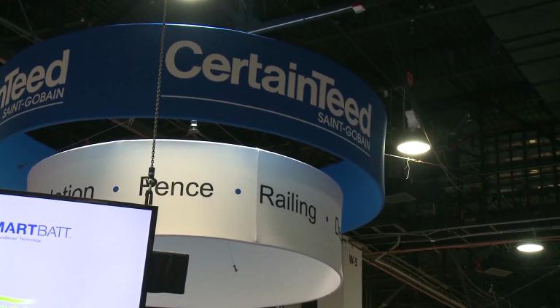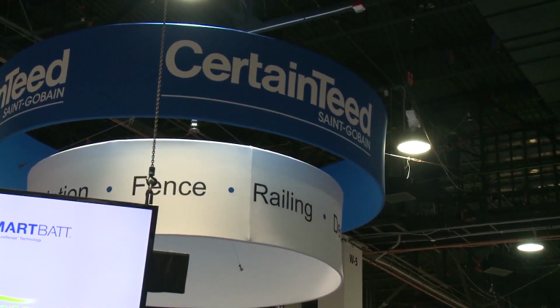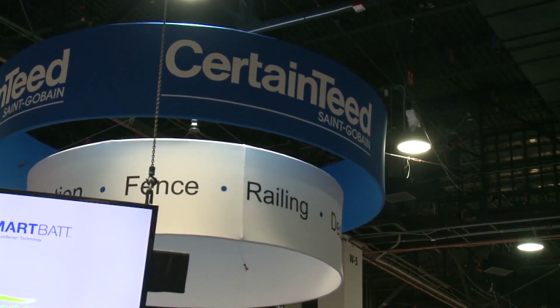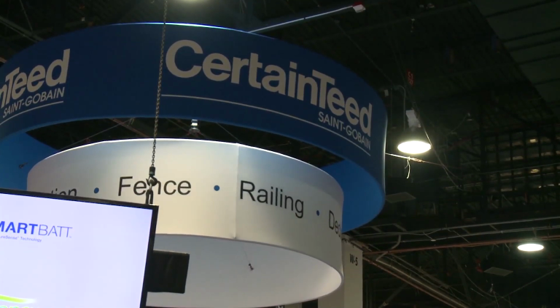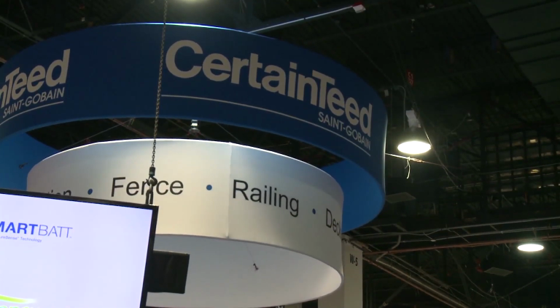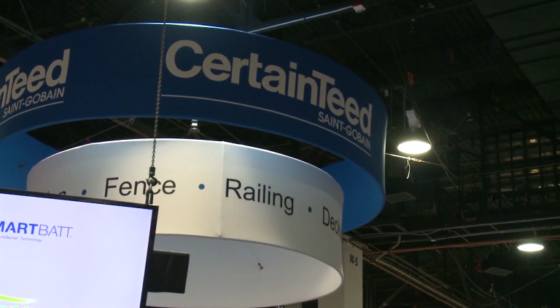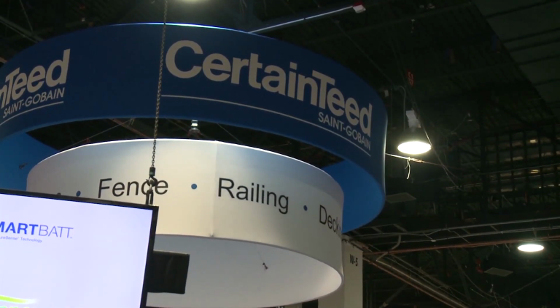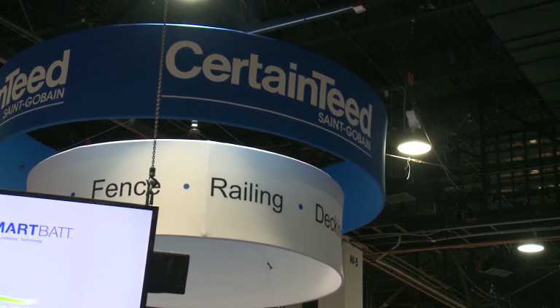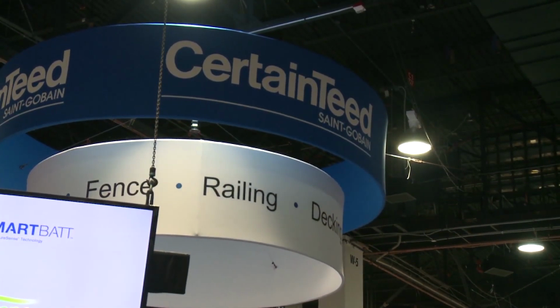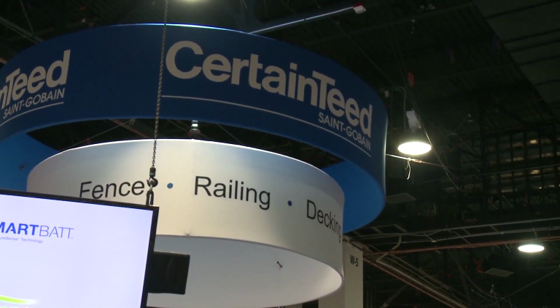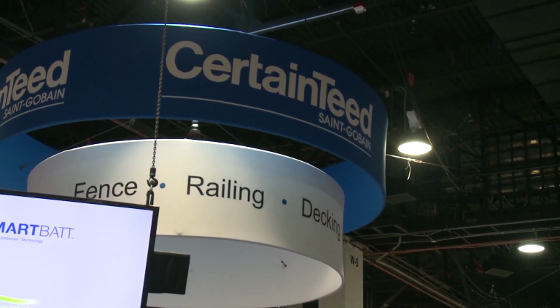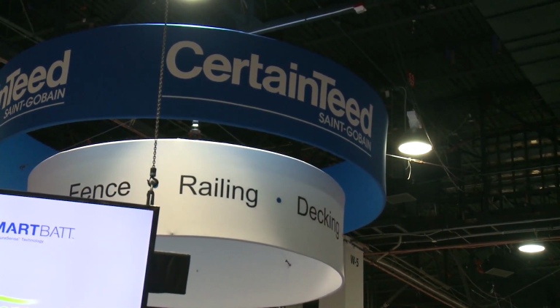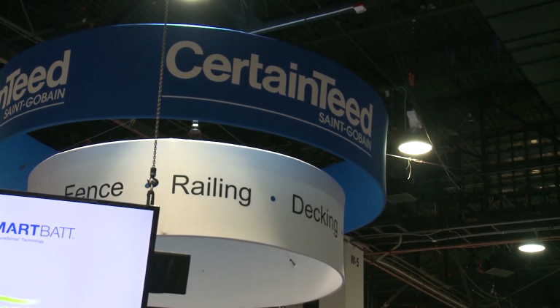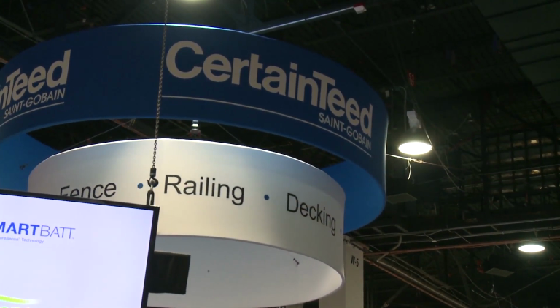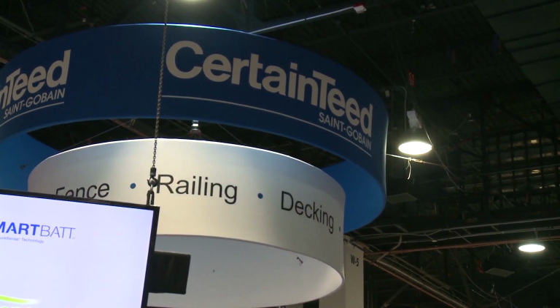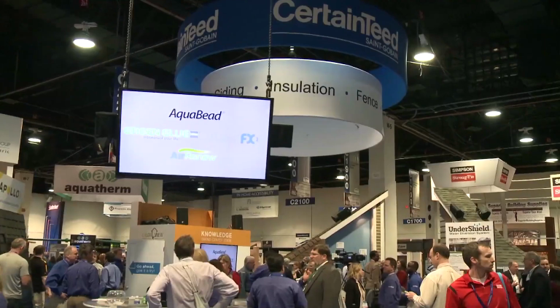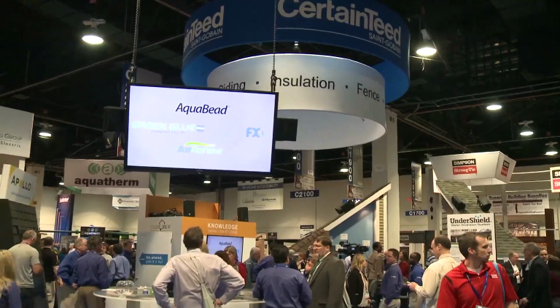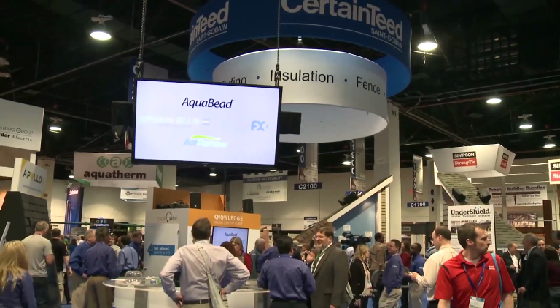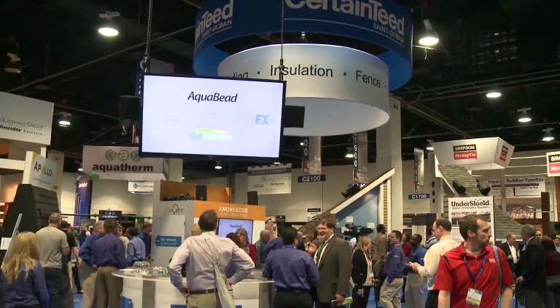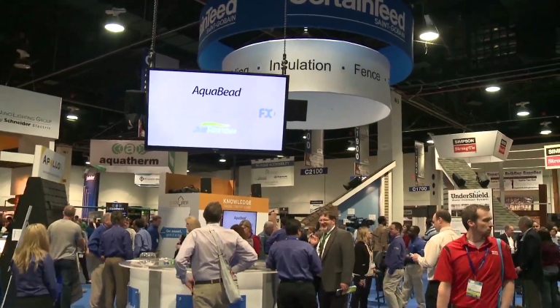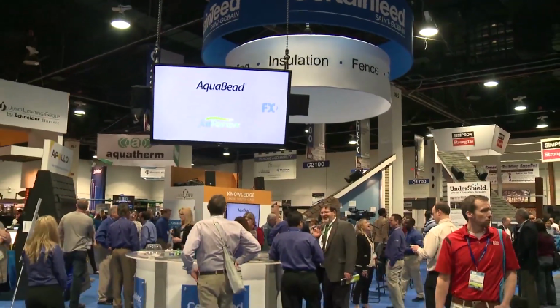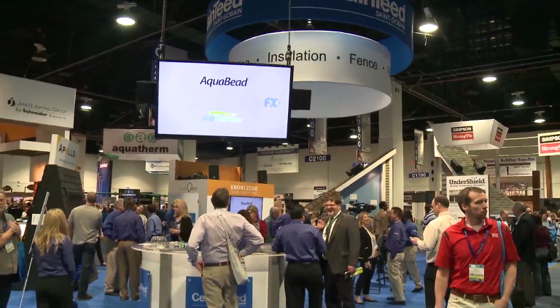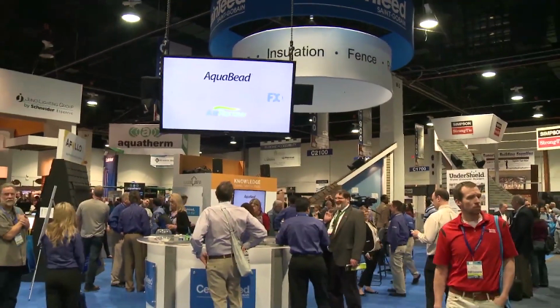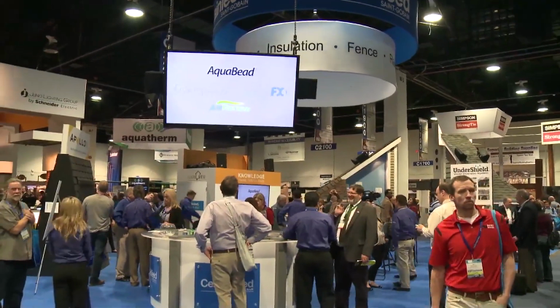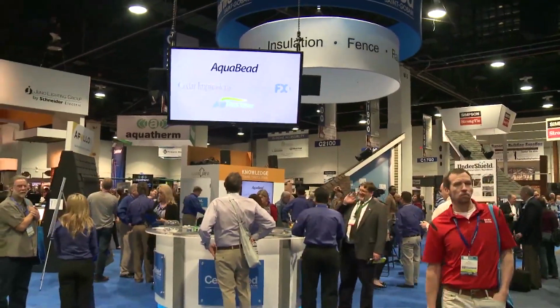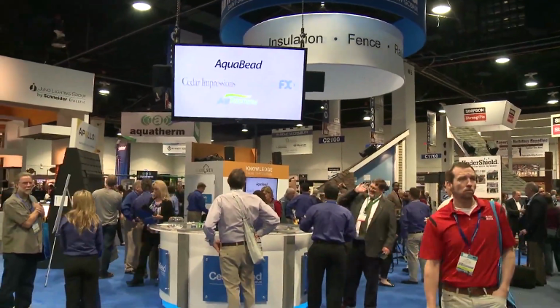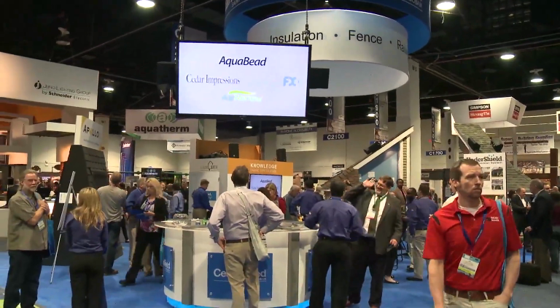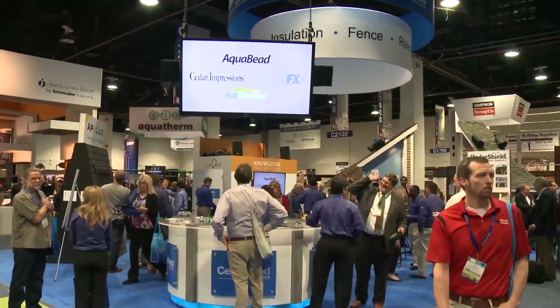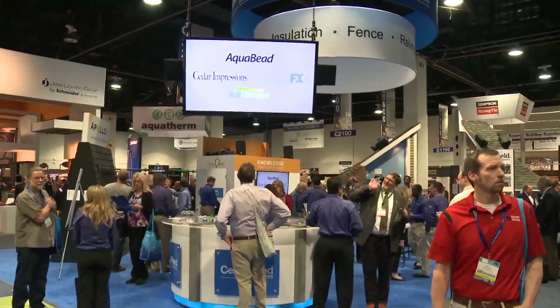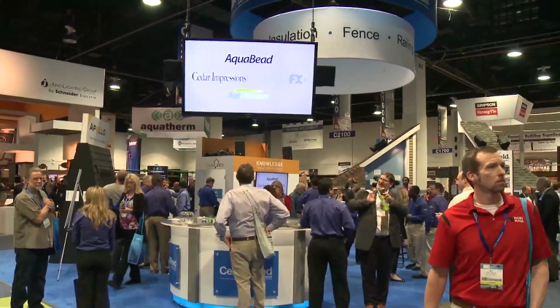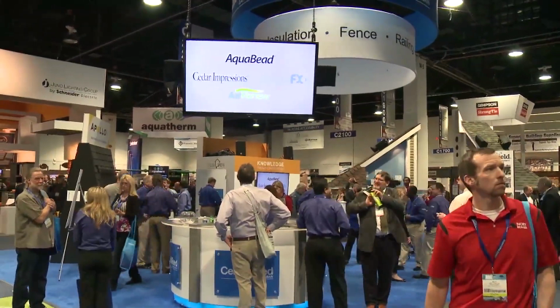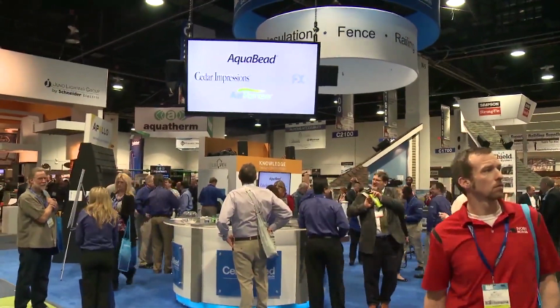CertainTeed manufactures a wide range of building products including siding, roofing, insulation and wallboard.